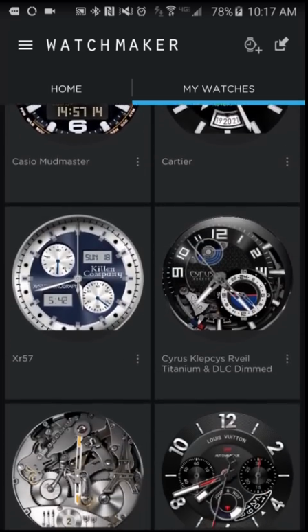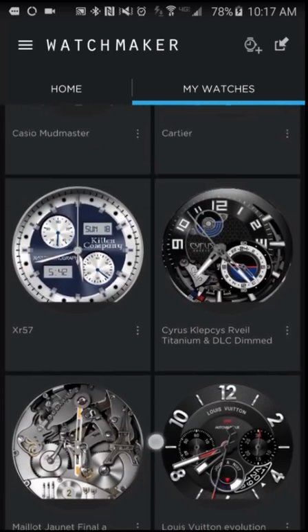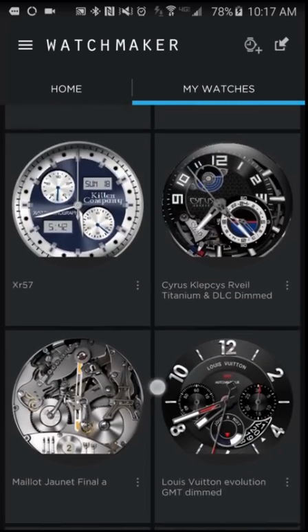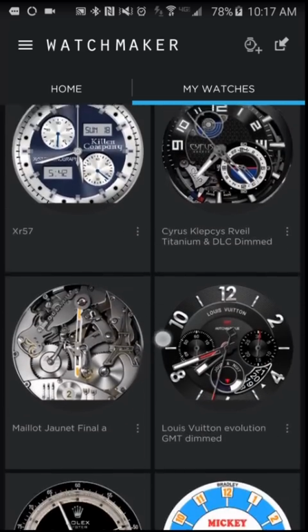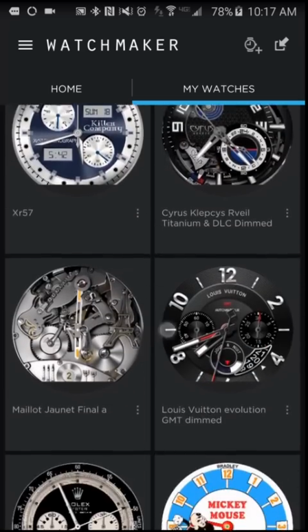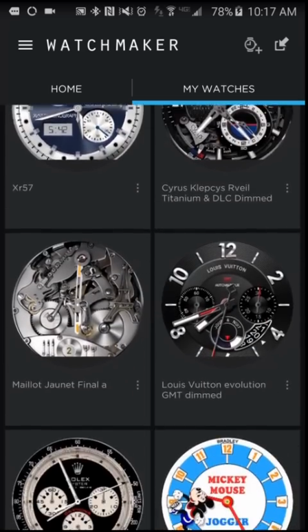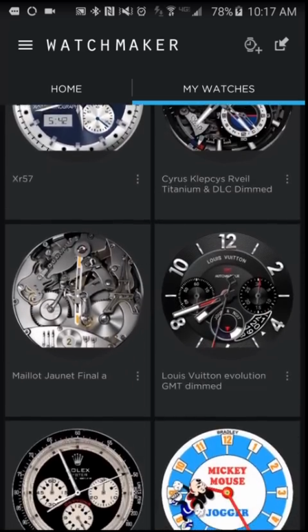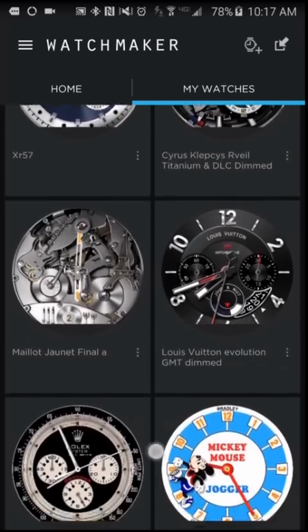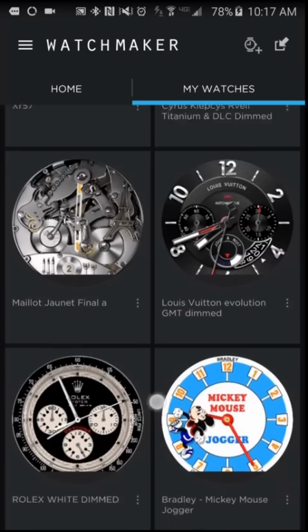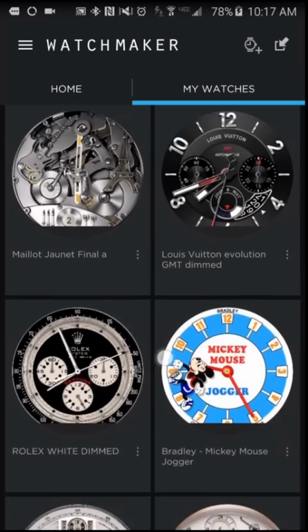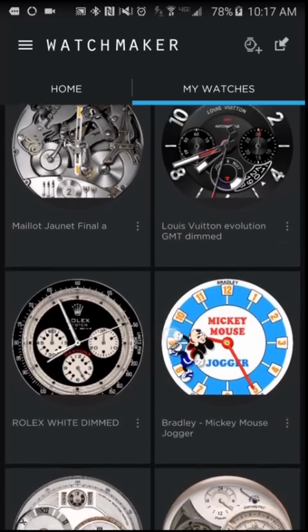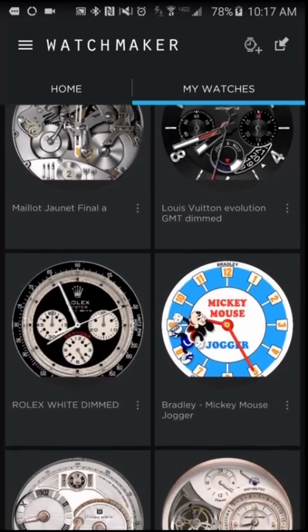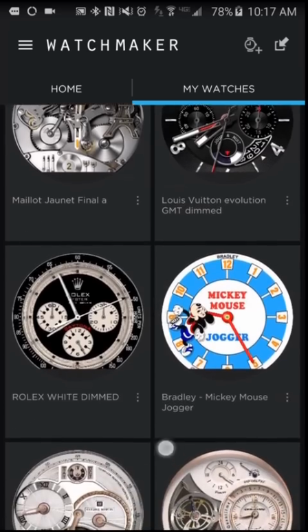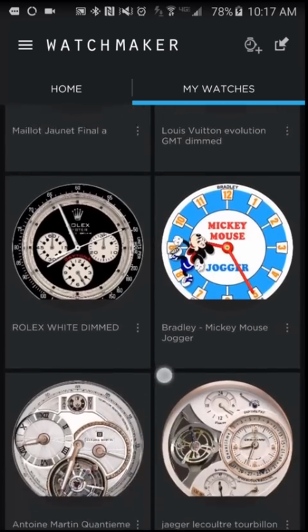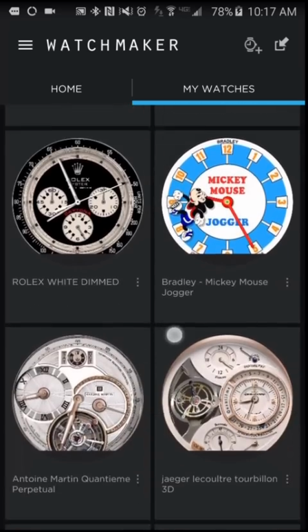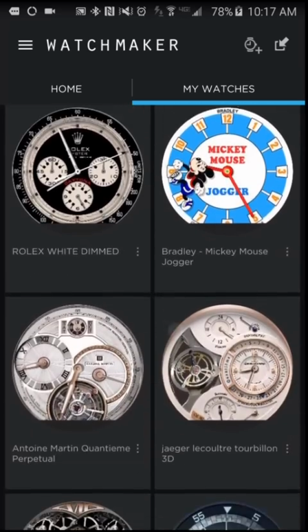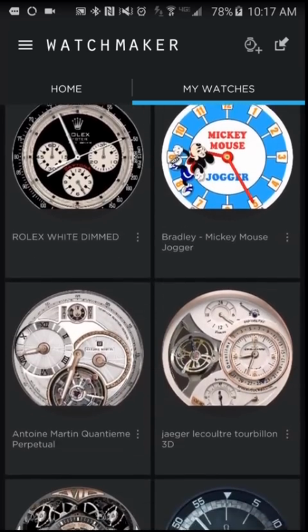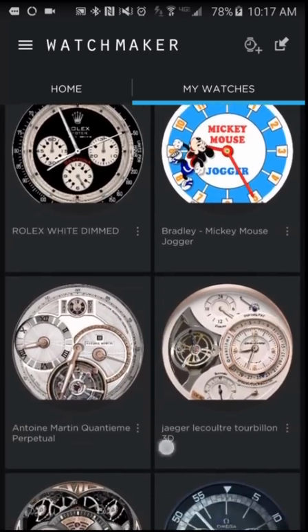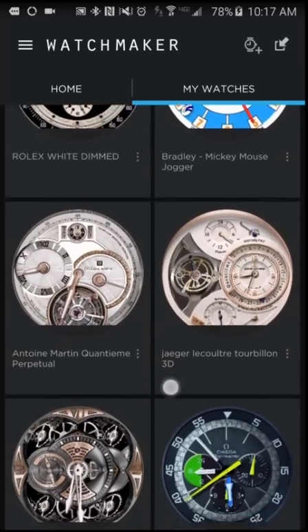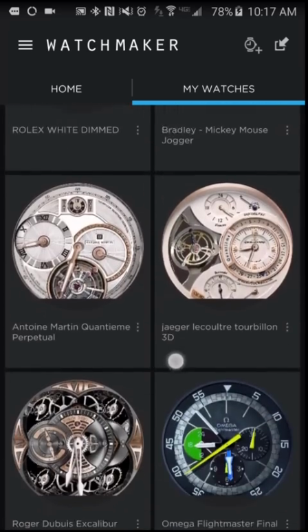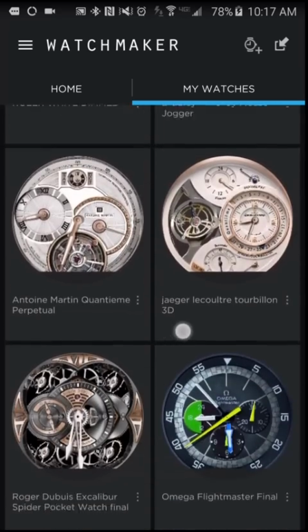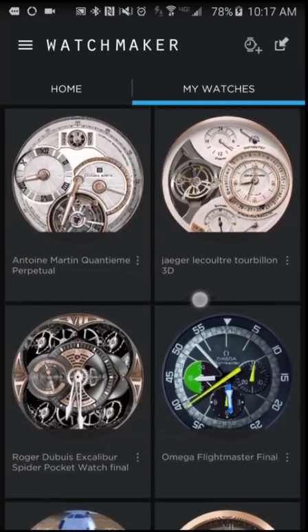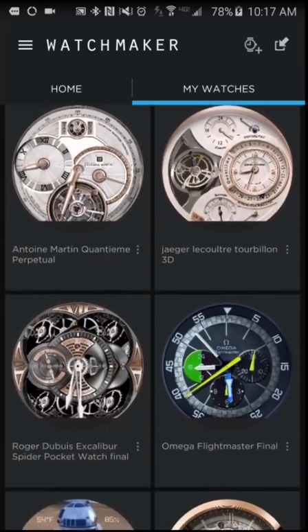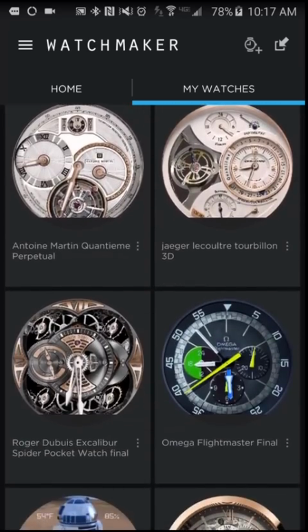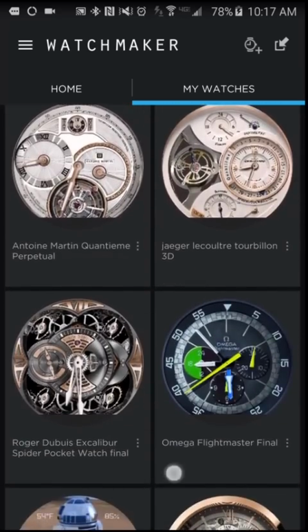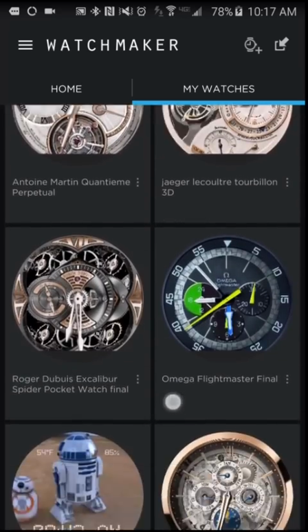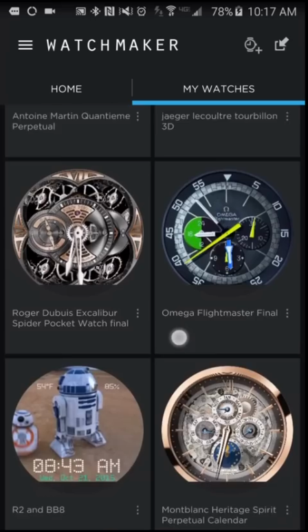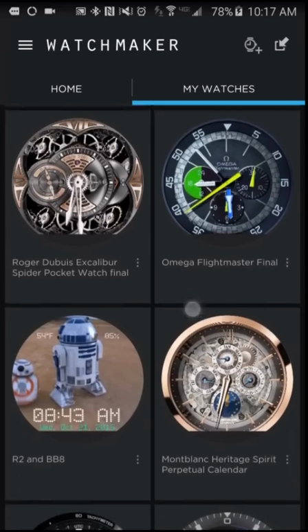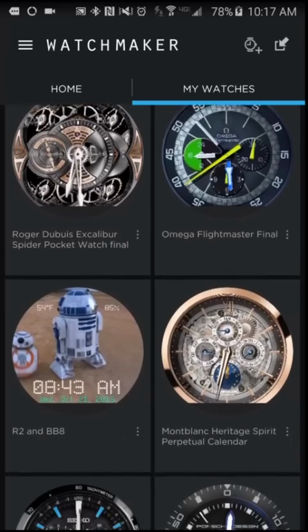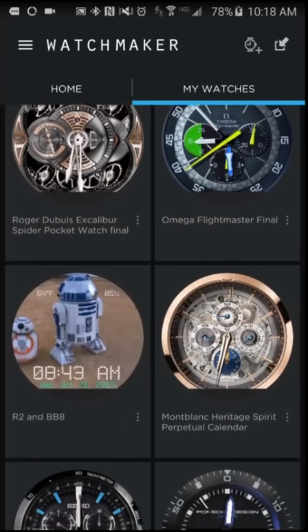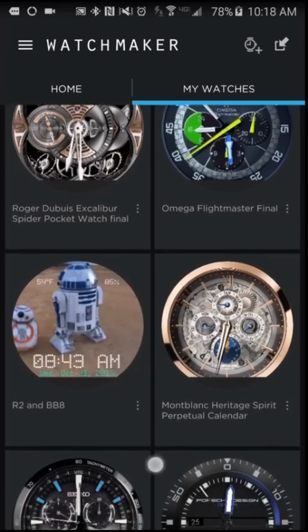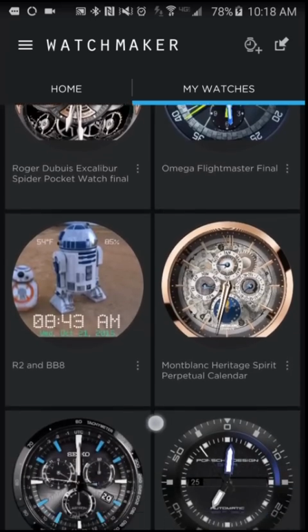In case you get a new phone or a new watch, you will need to at least have your watches backed up so you can get them restored easily.